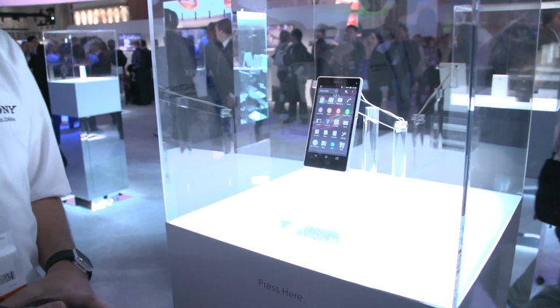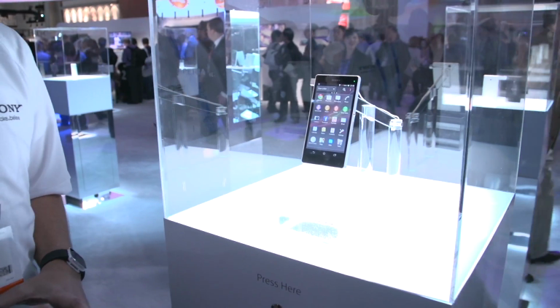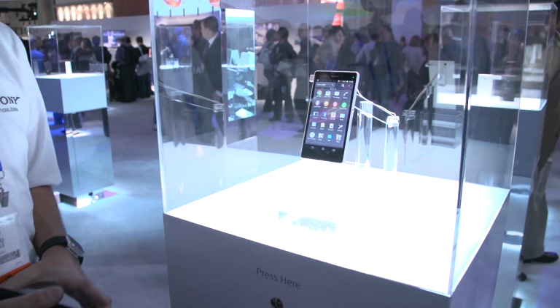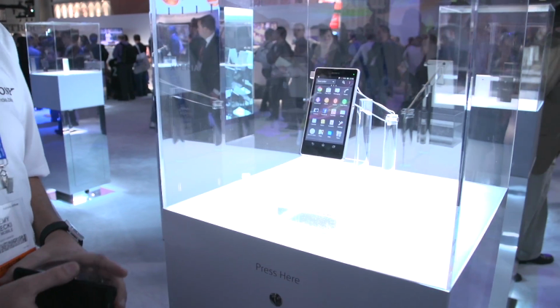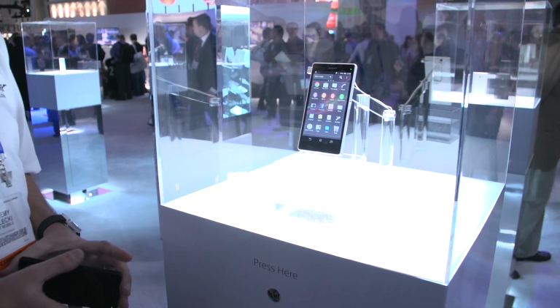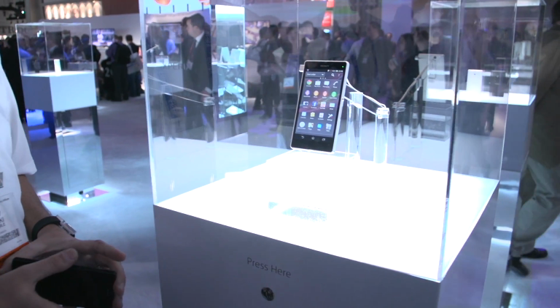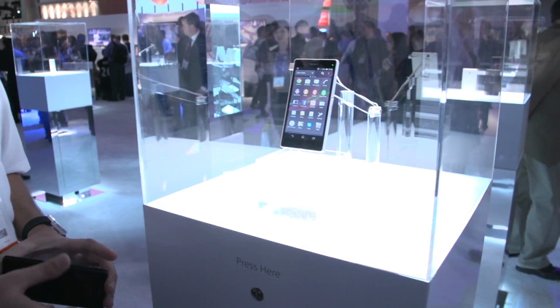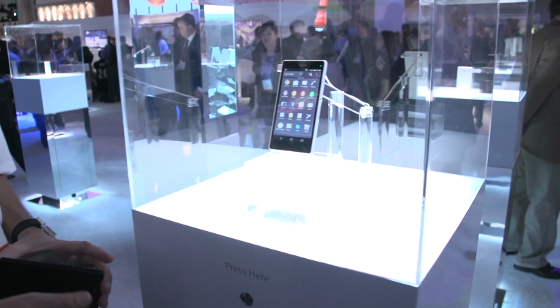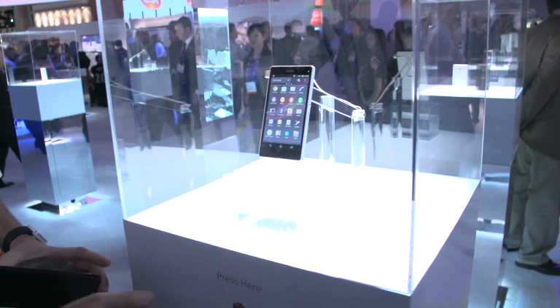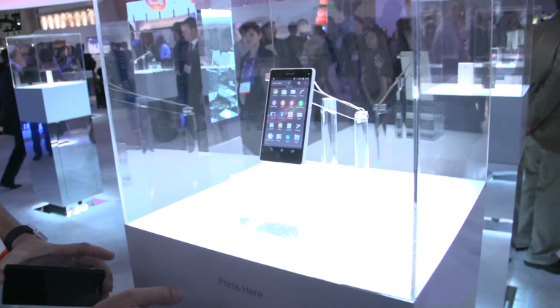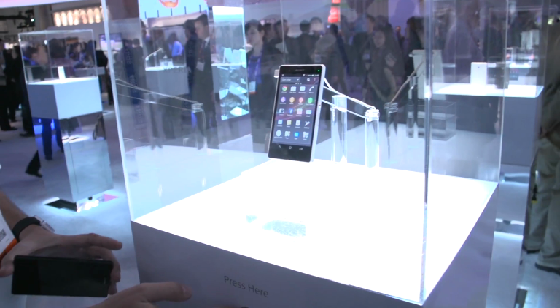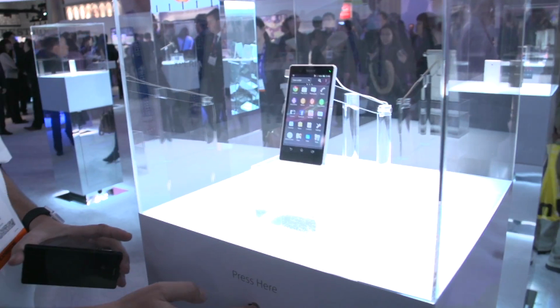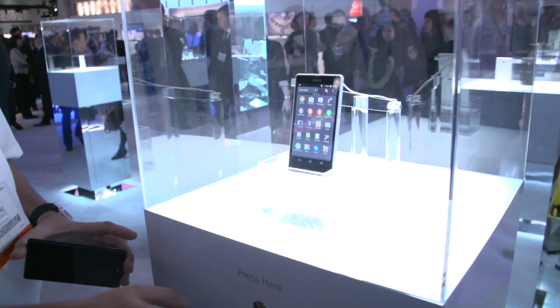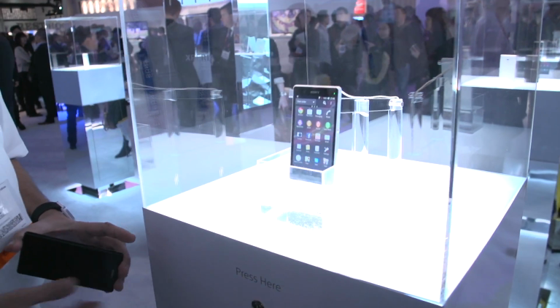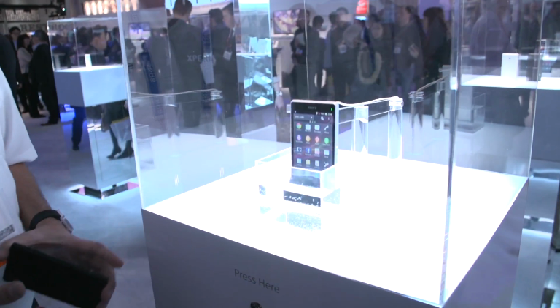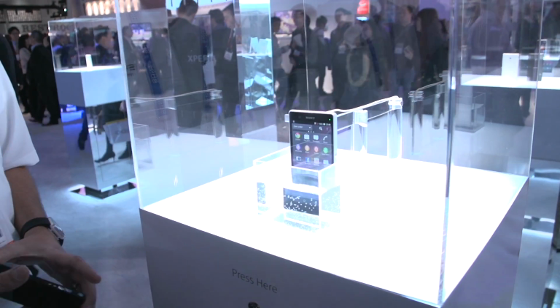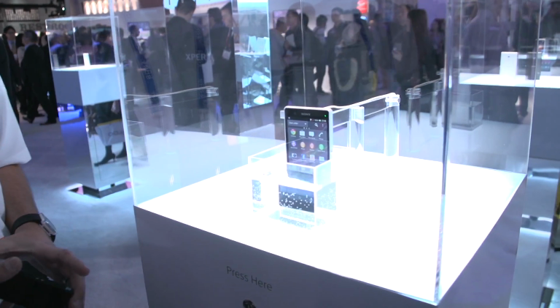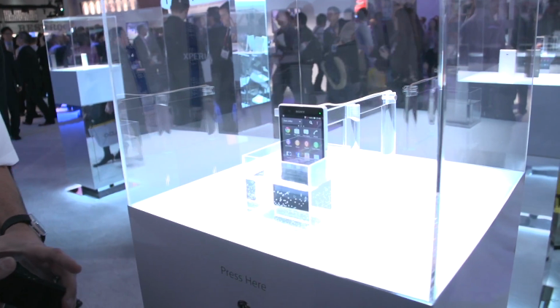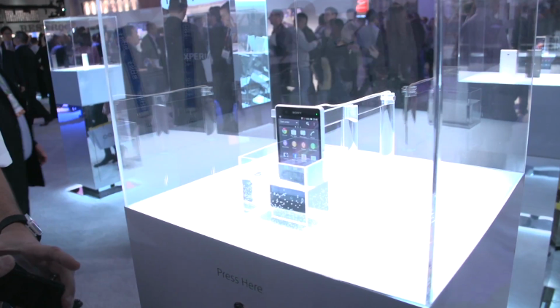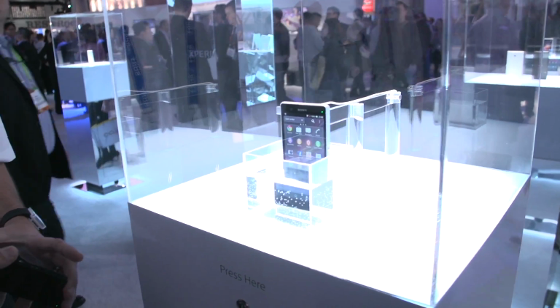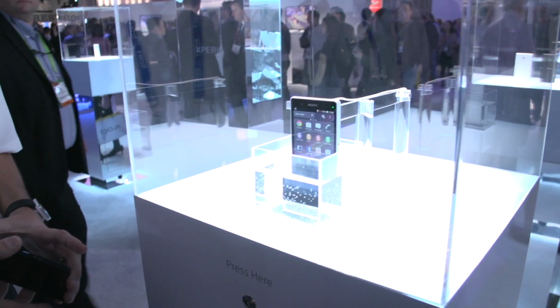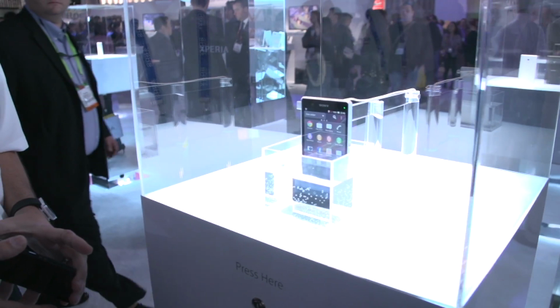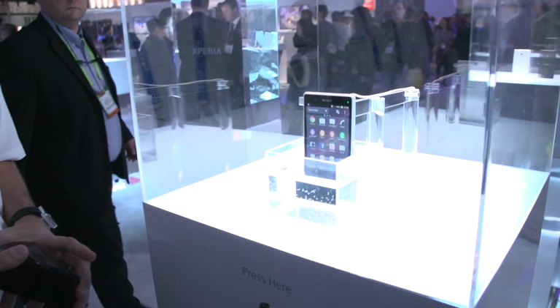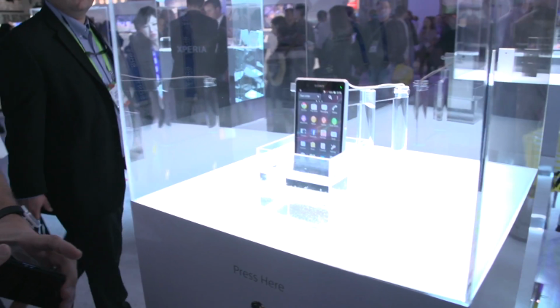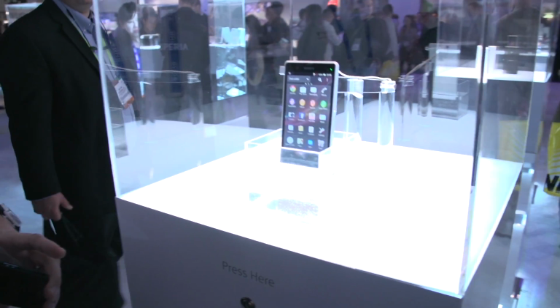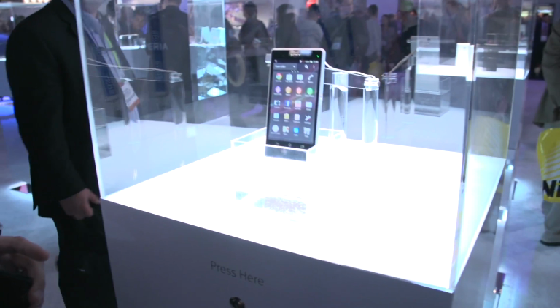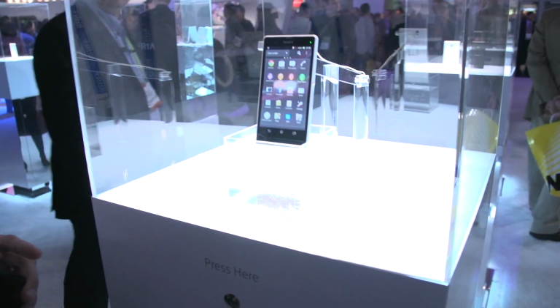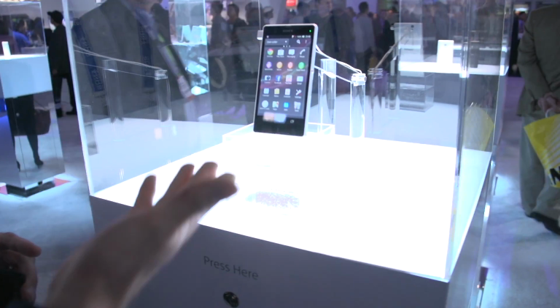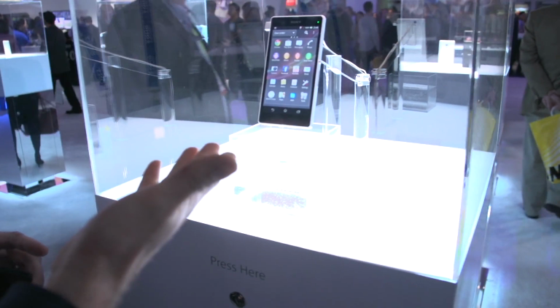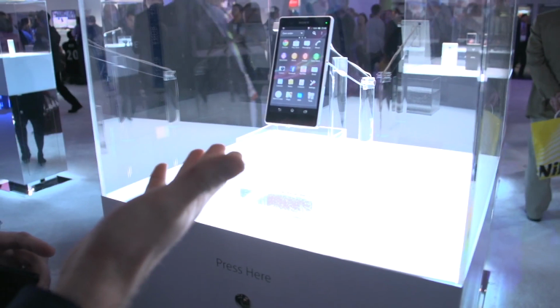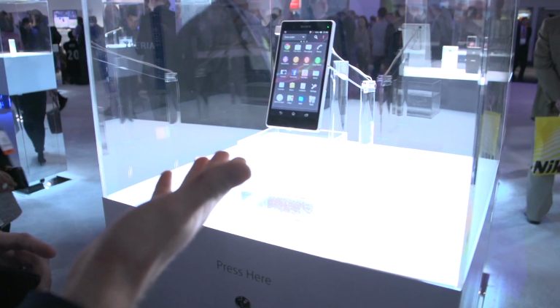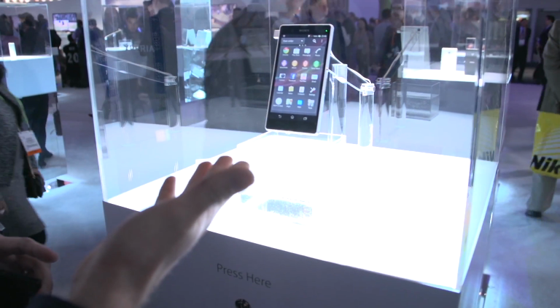We're just going to wait for it to dip in one more time. You're going to see it is totally working — that is a real phone.